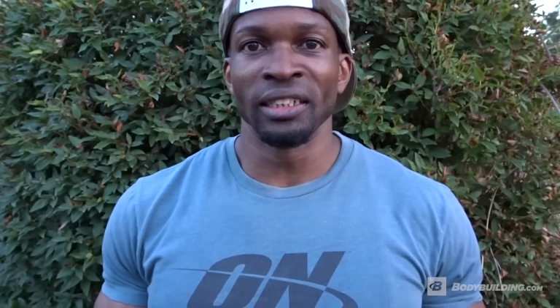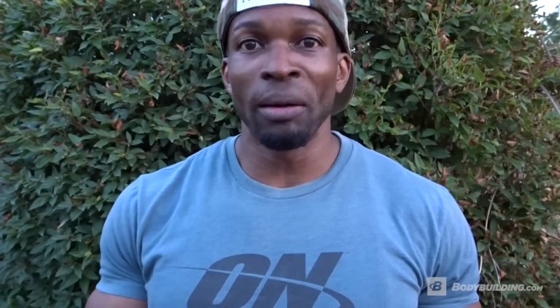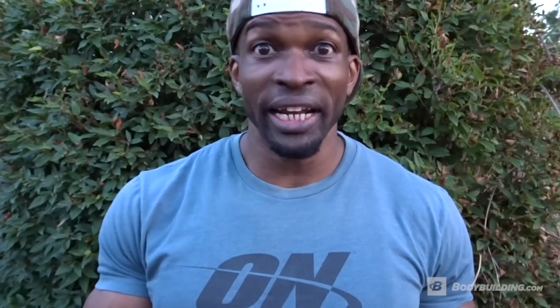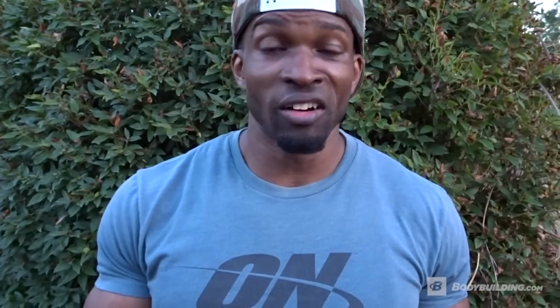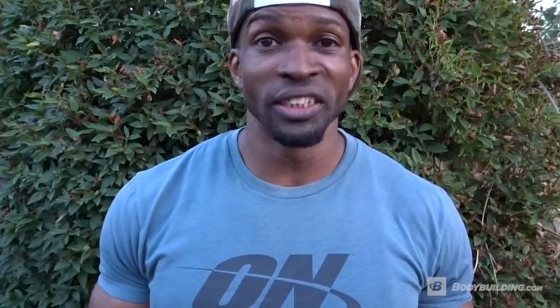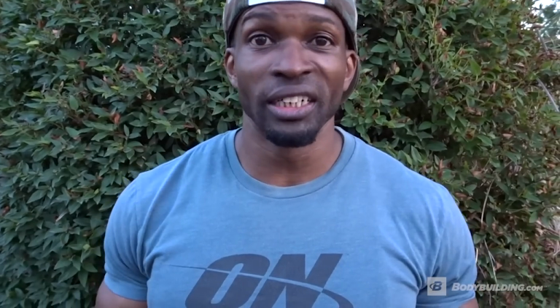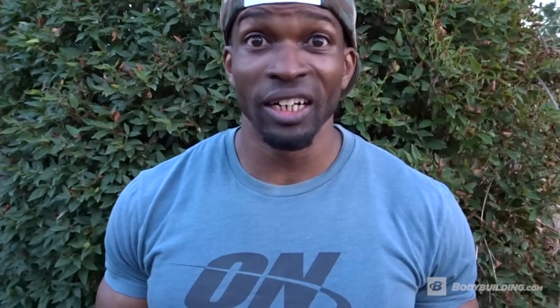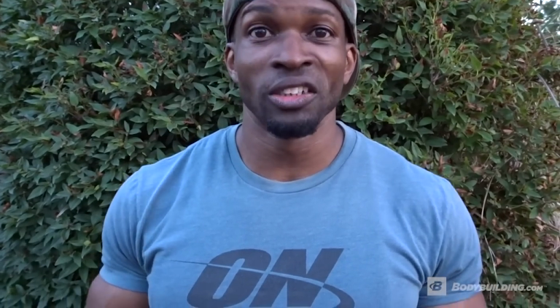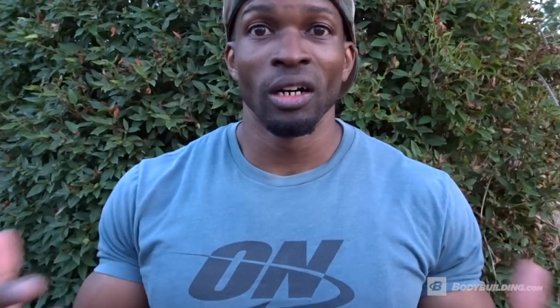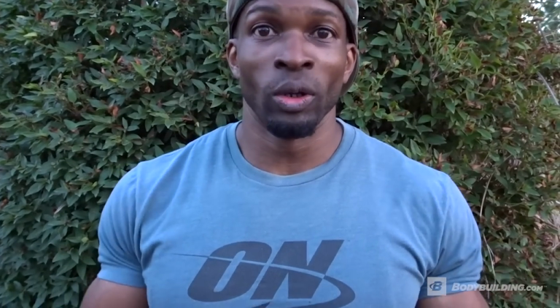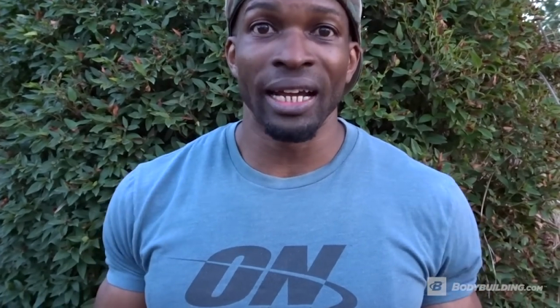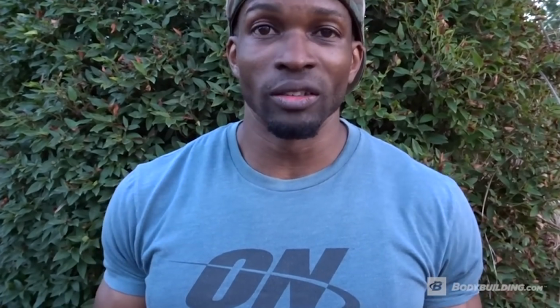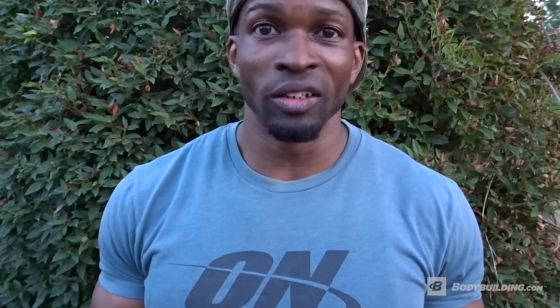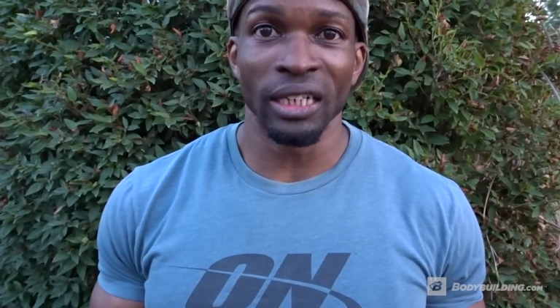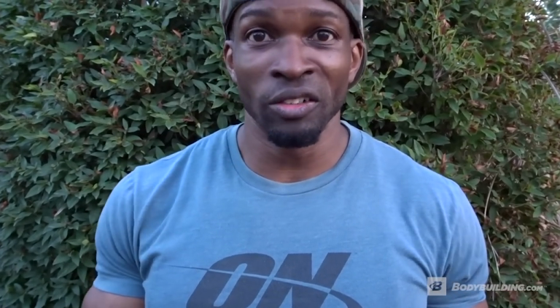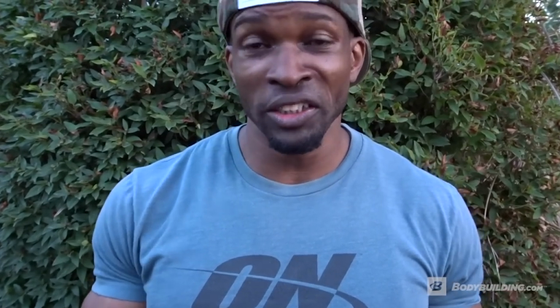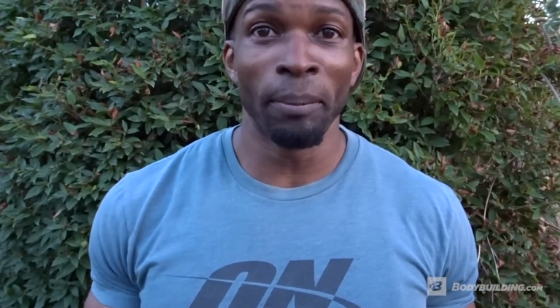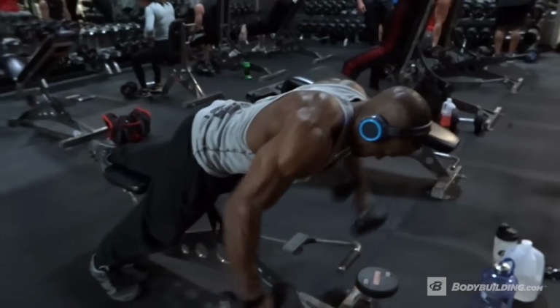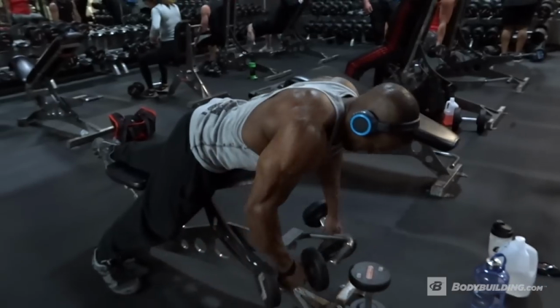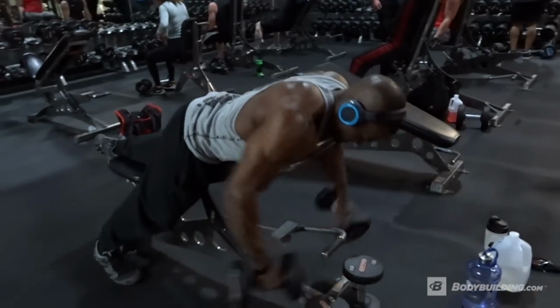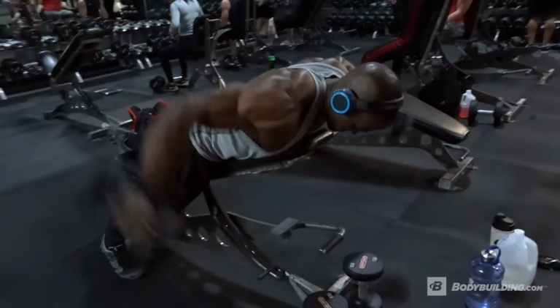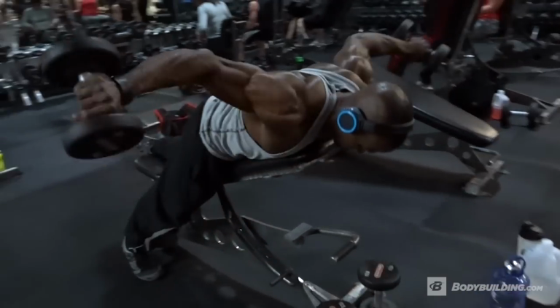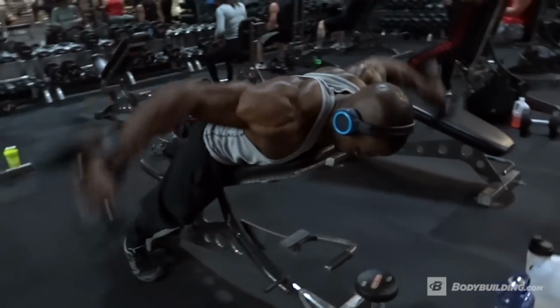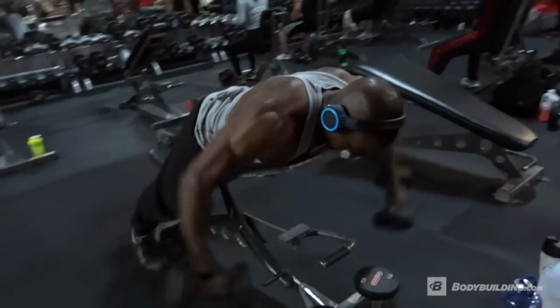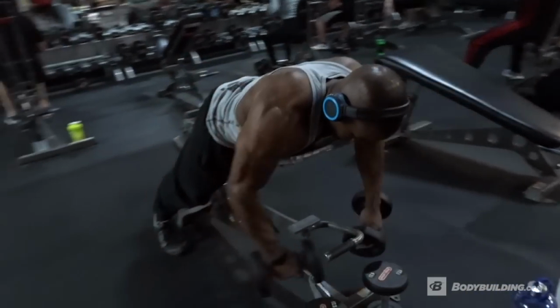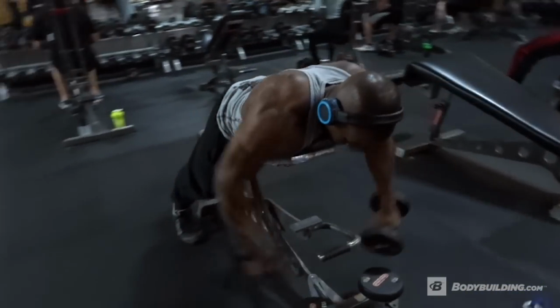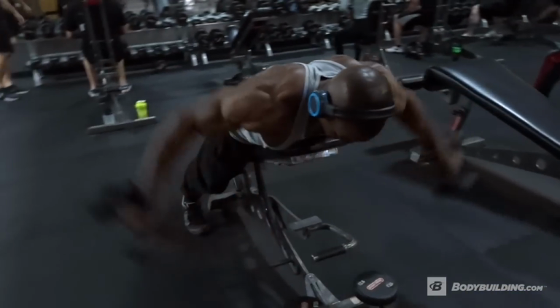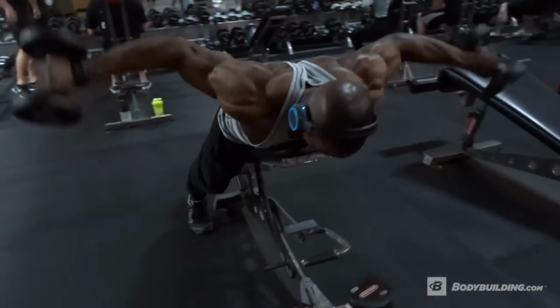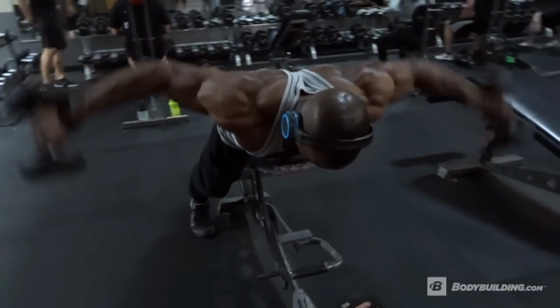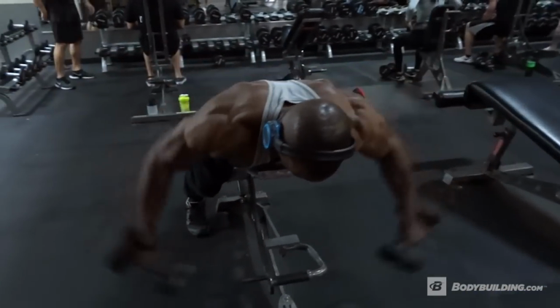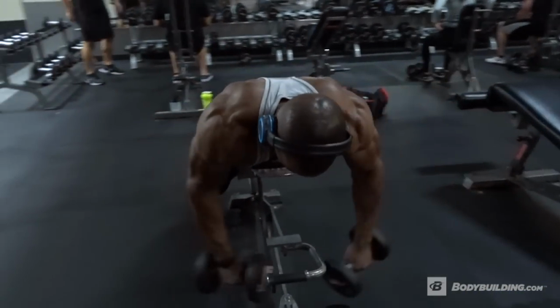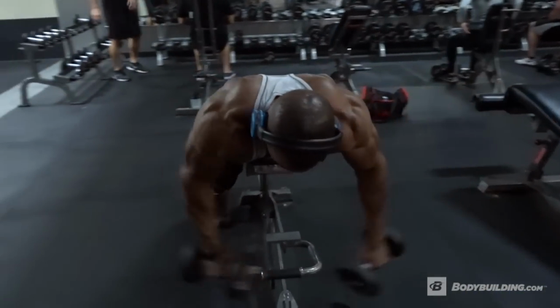It's a combination of posterior delts with lateral delts. I do this on a bench to keep my body from swaying back and forward — basically keep myself honest.